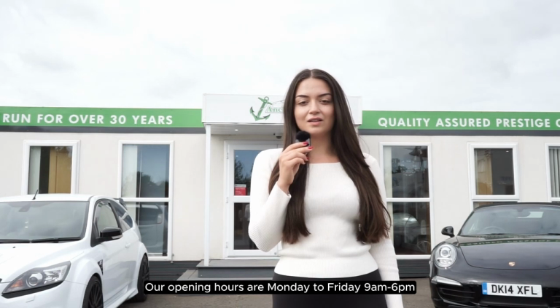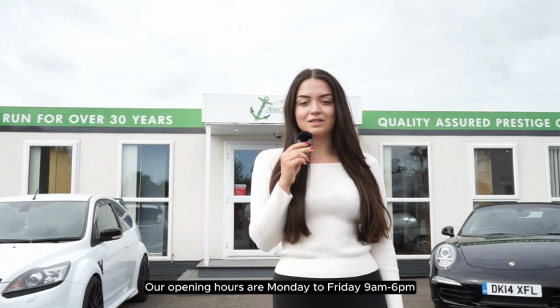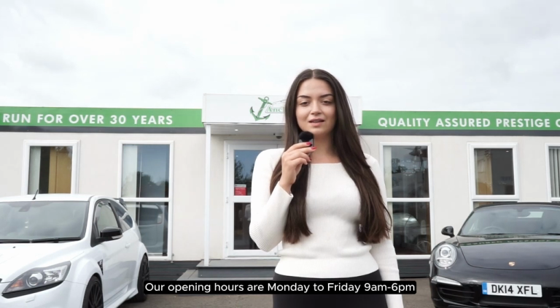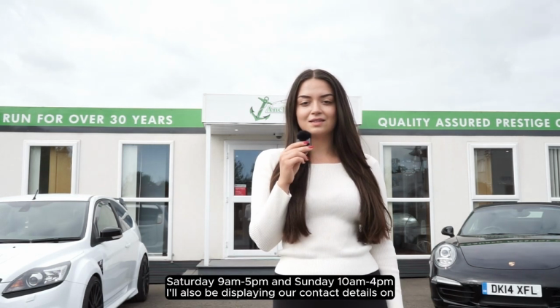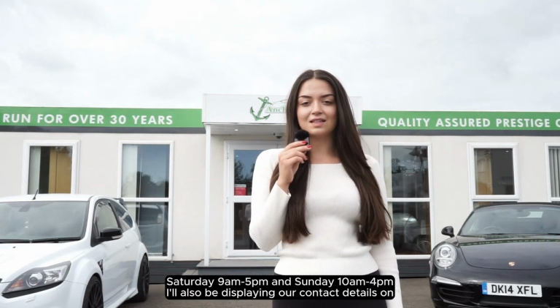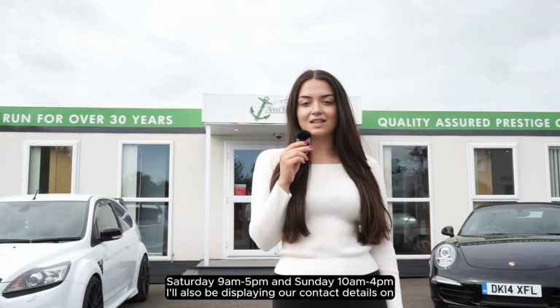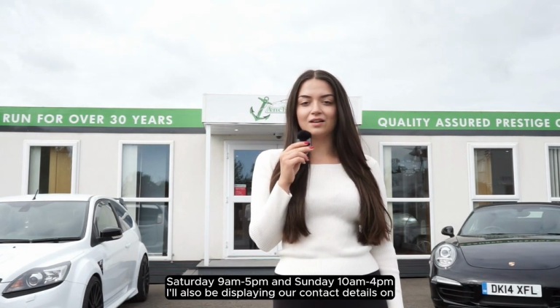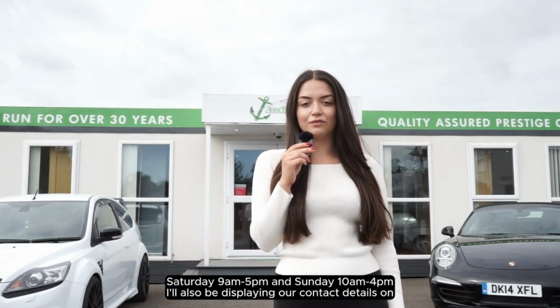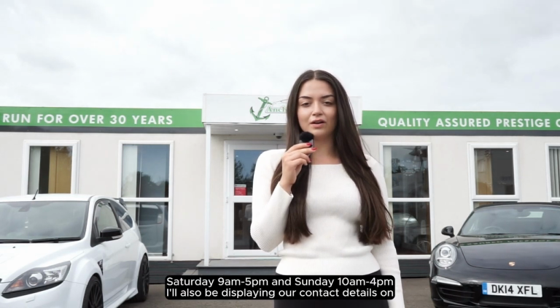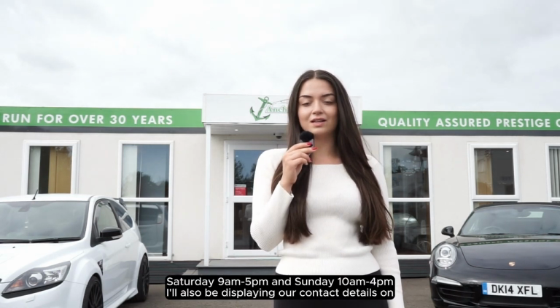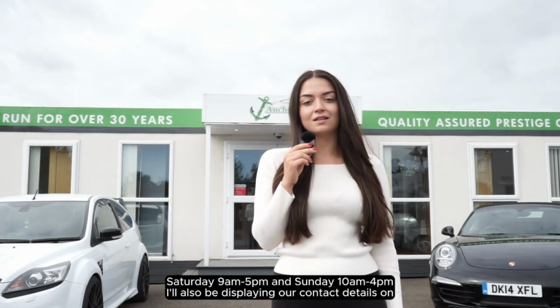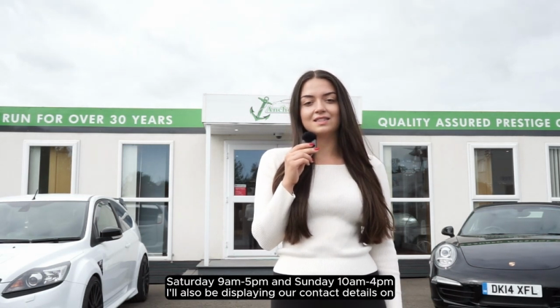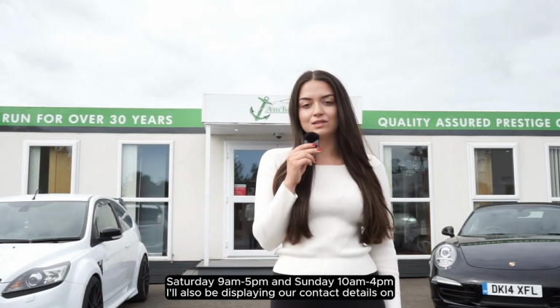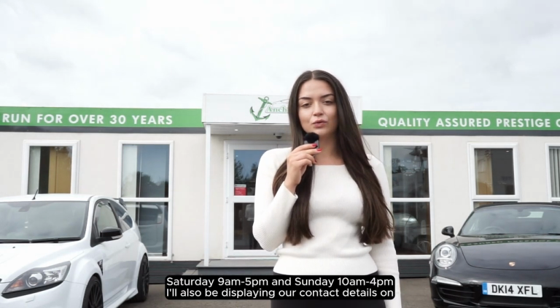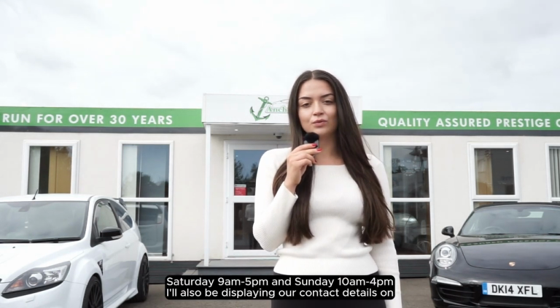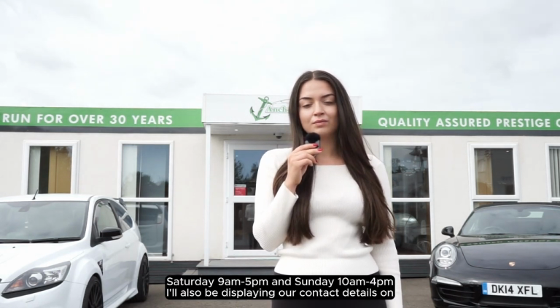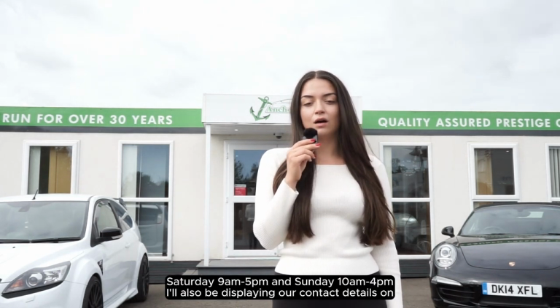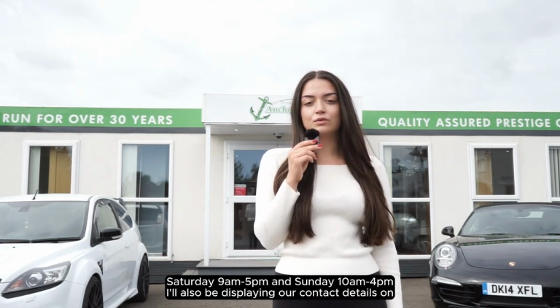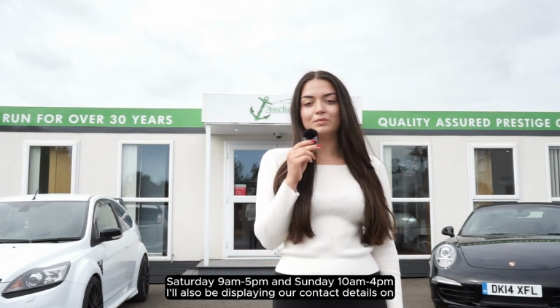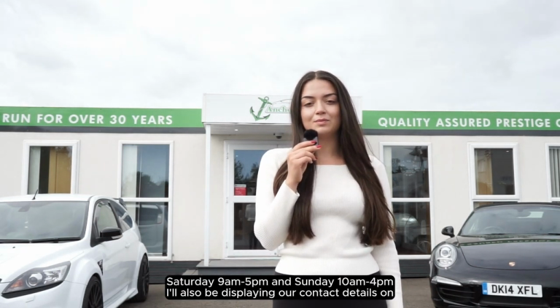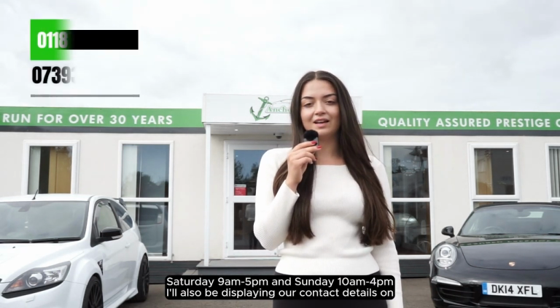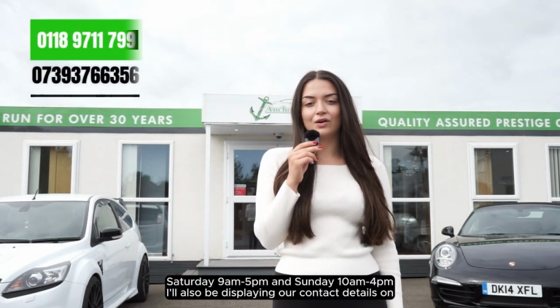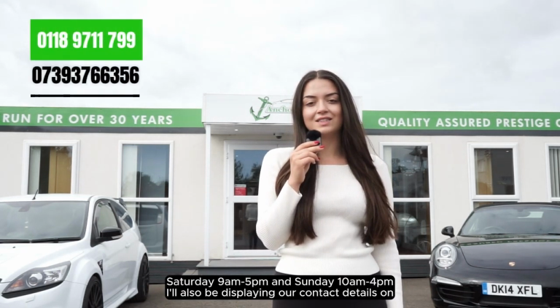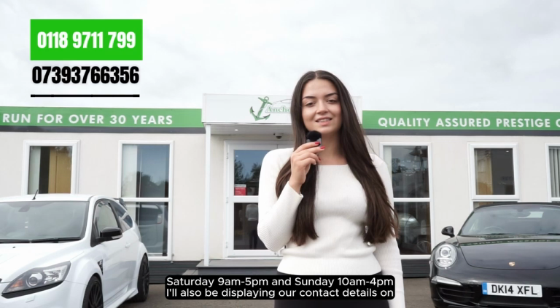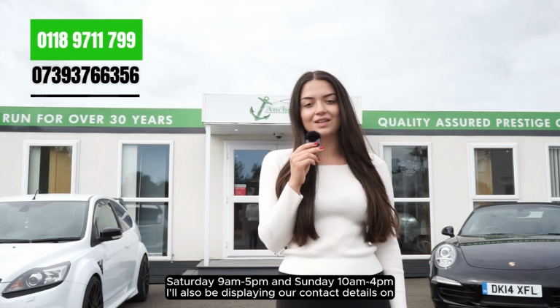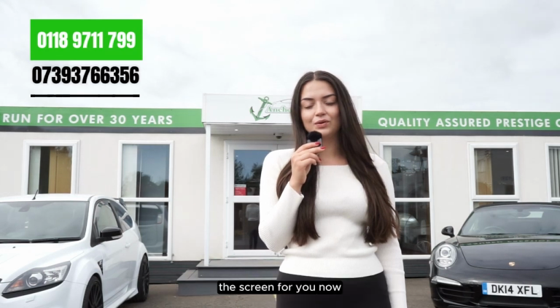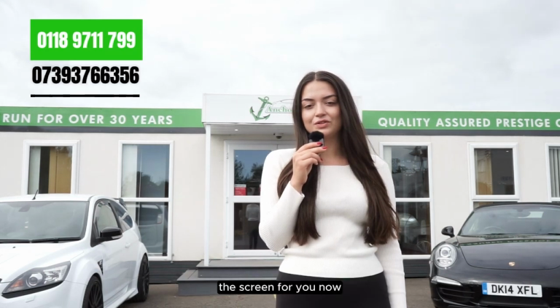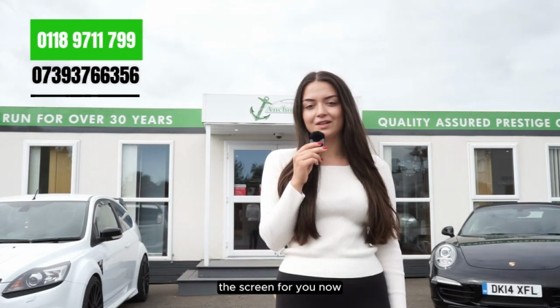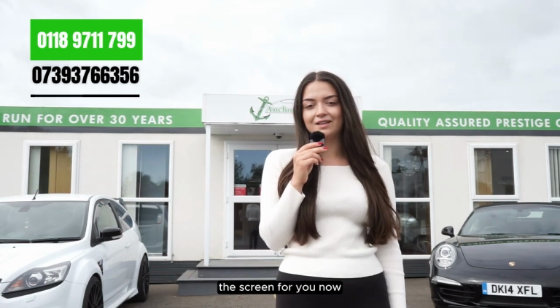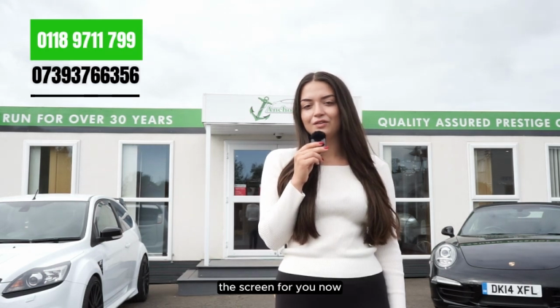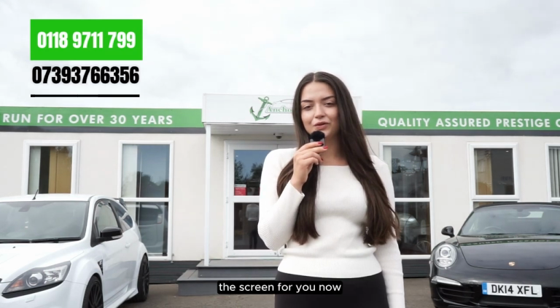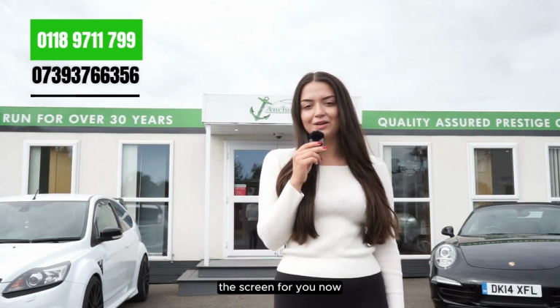Our opening hours are Monday to Friday 9 till 6, Saturday 9 till 5, and Sunday 10 till 4. I'll also be displaying our contact details on the screen for you now.